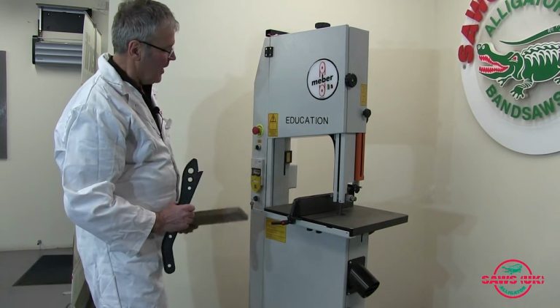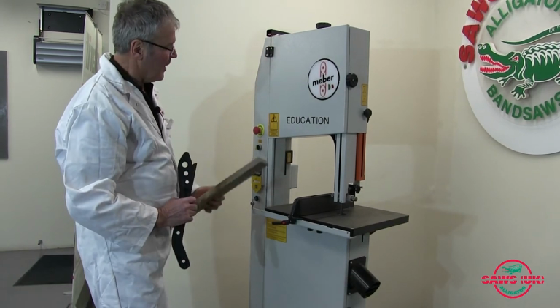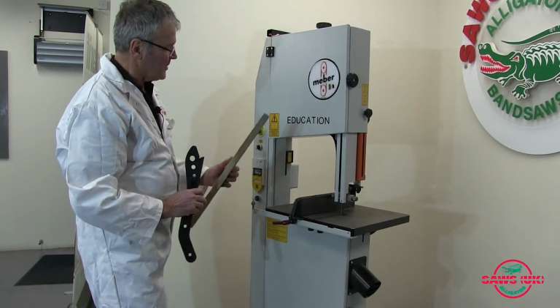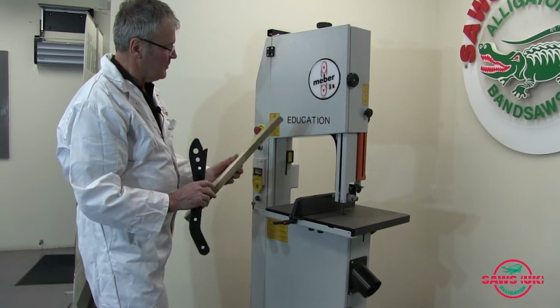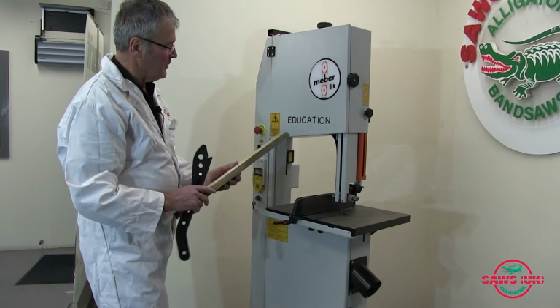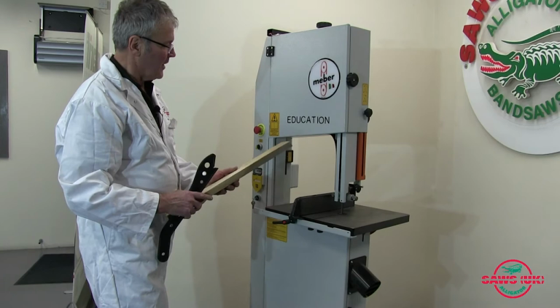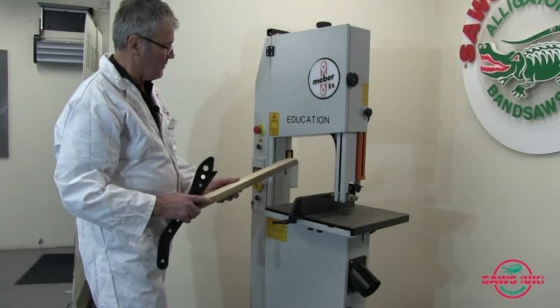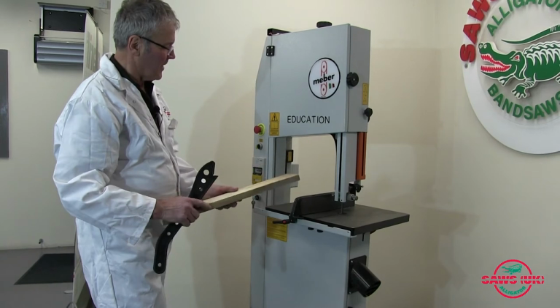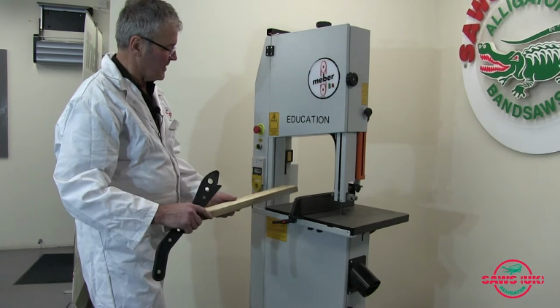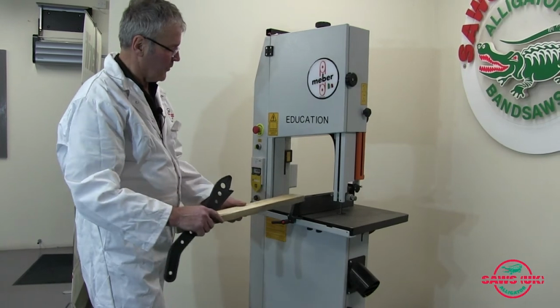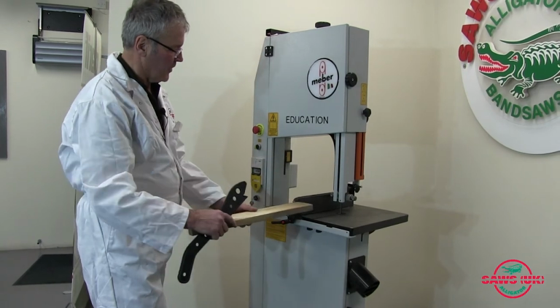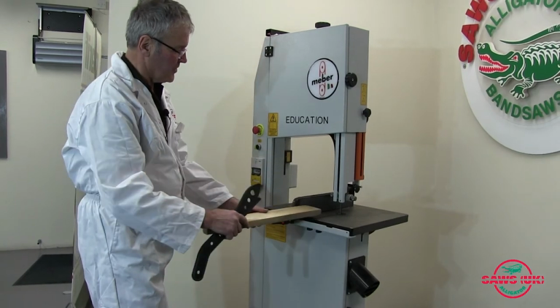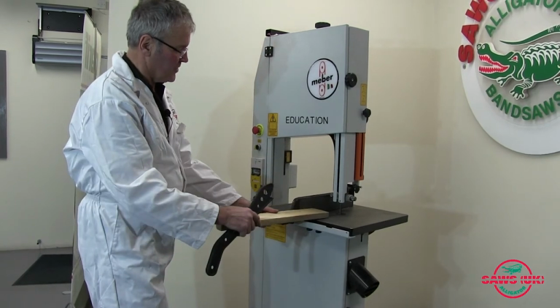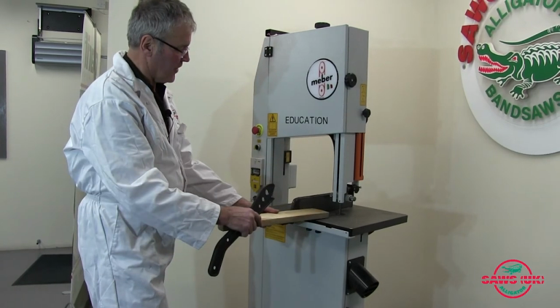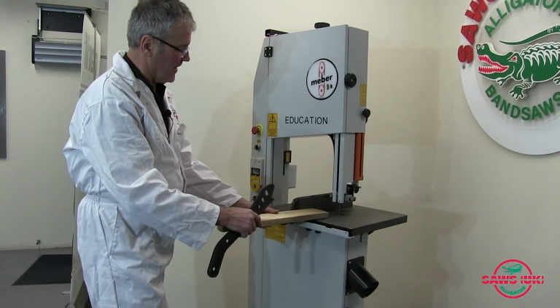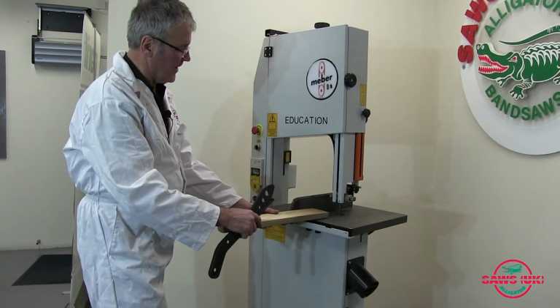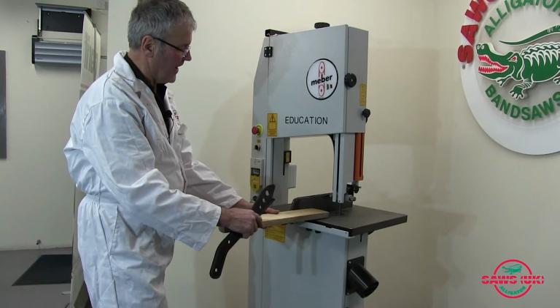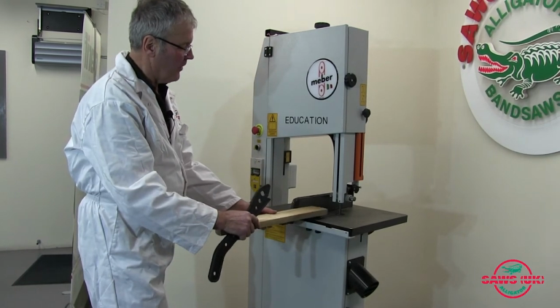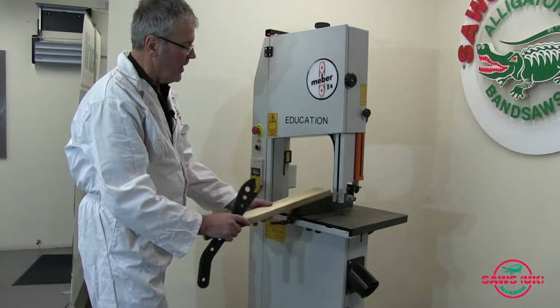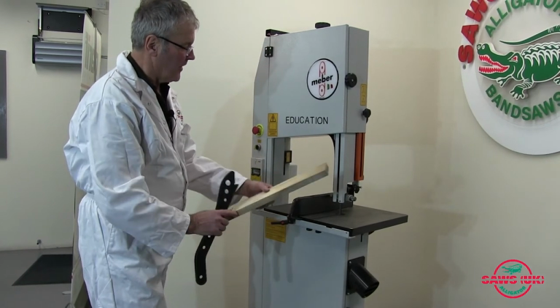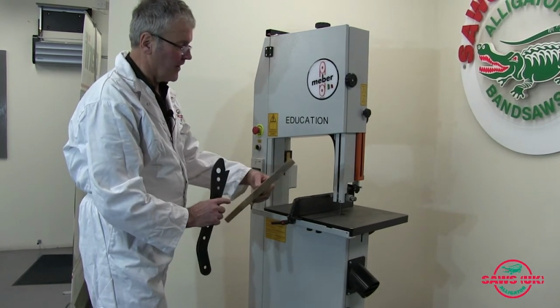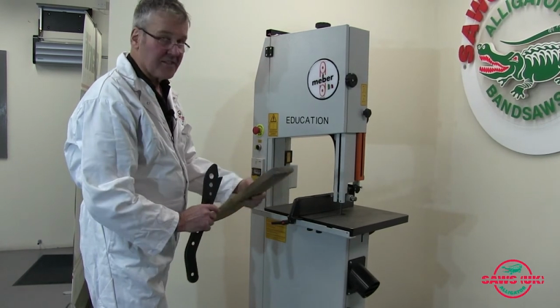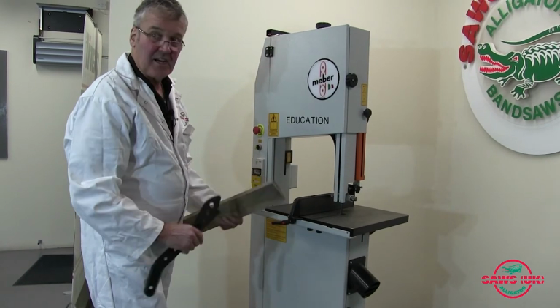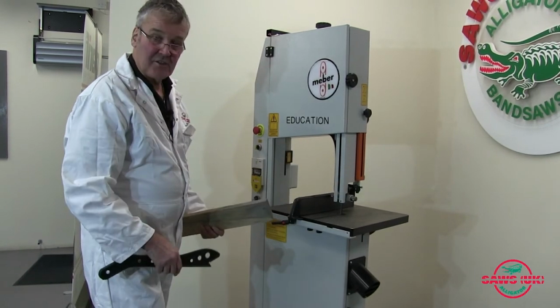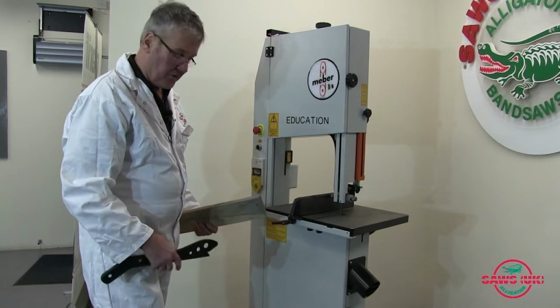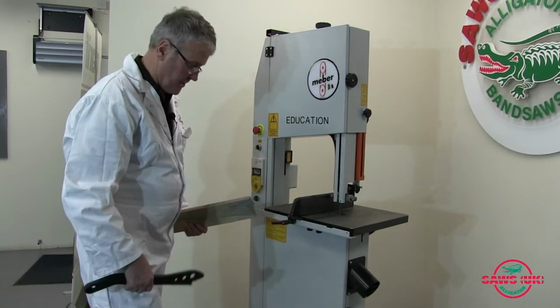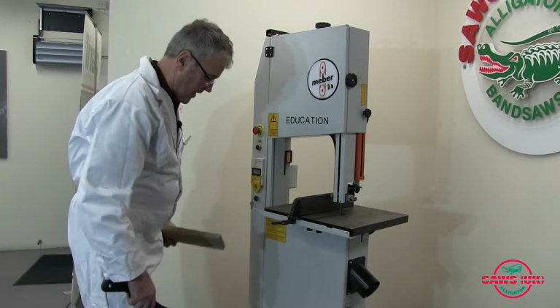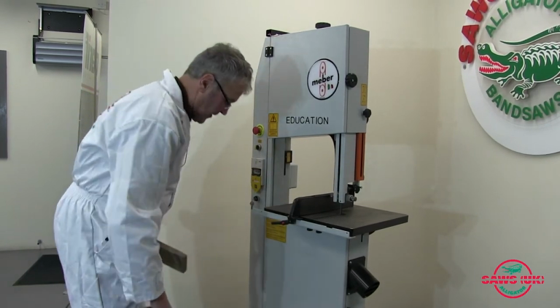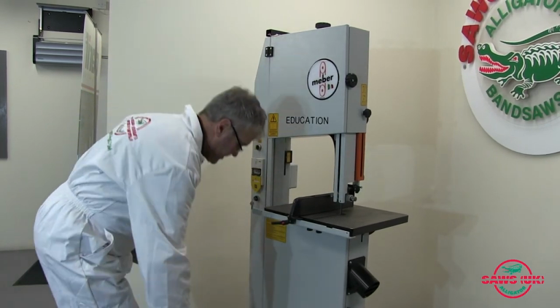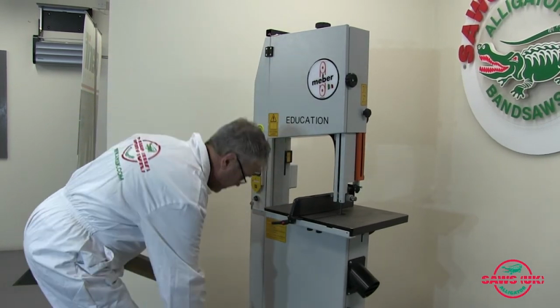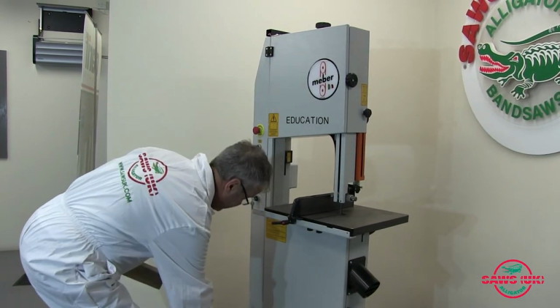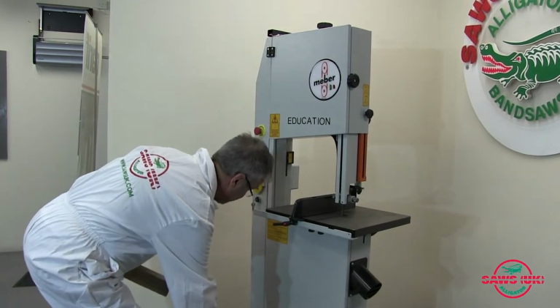I'll just do a couple of cuts for you — a straight cut and a radius cut — so you can see how fast the machine is.